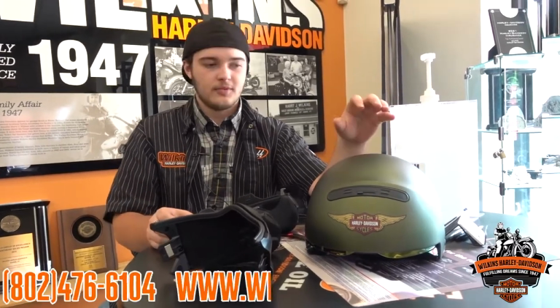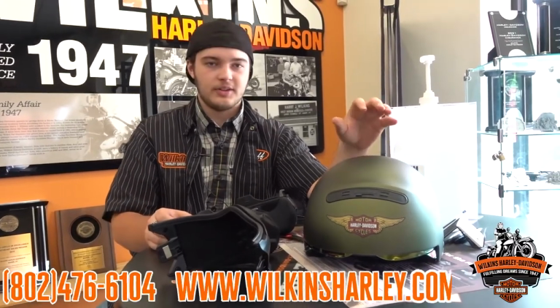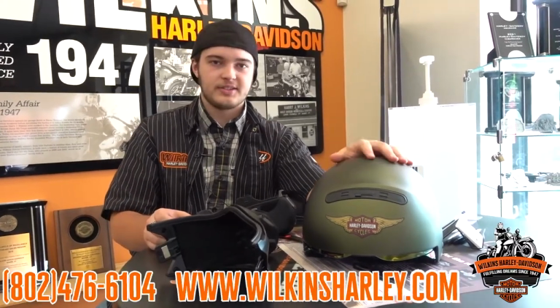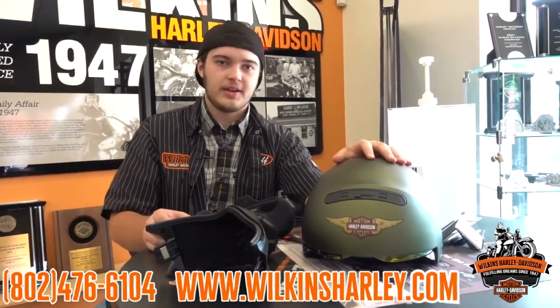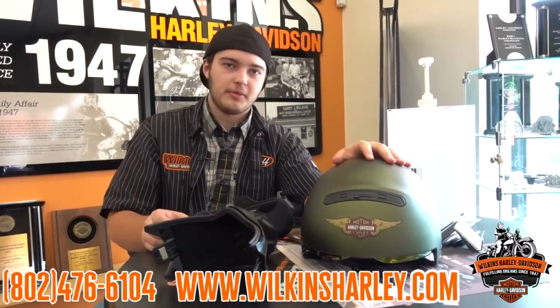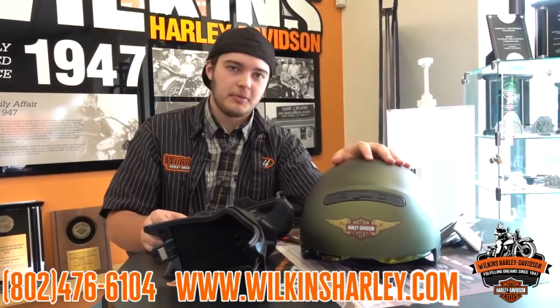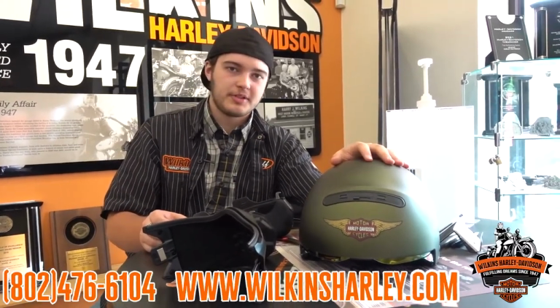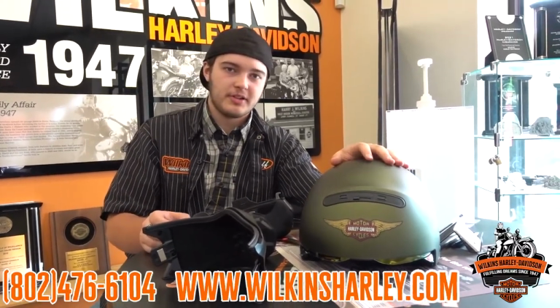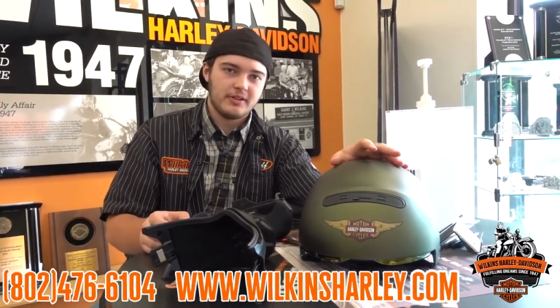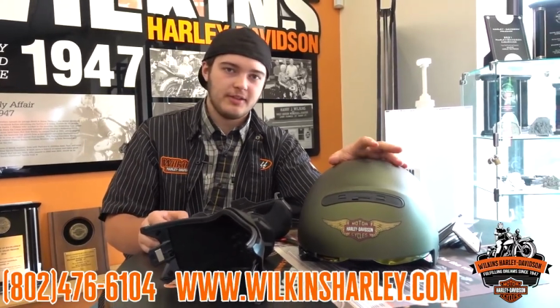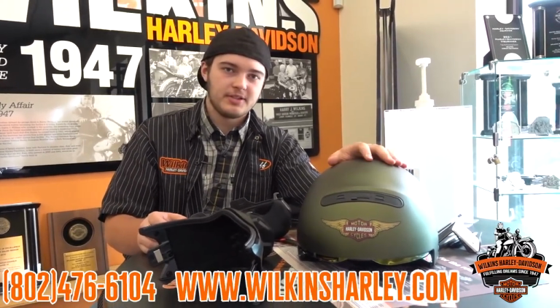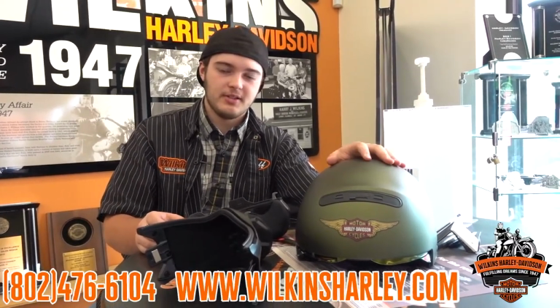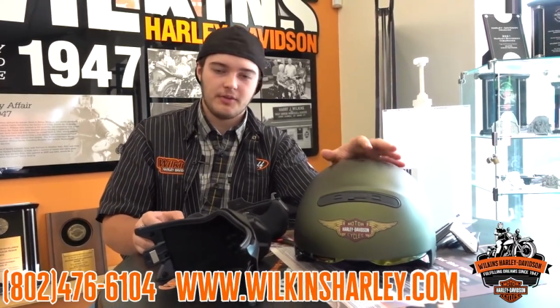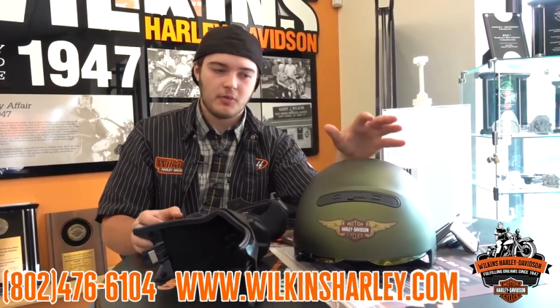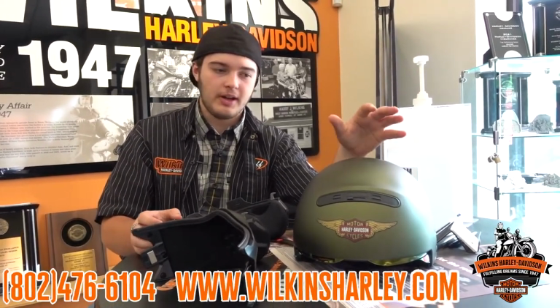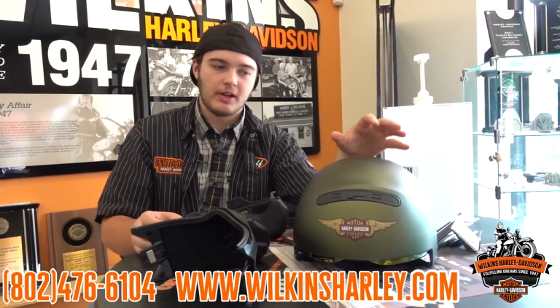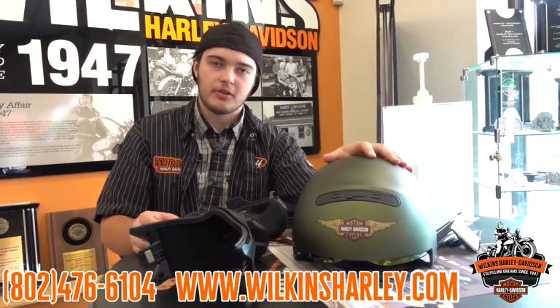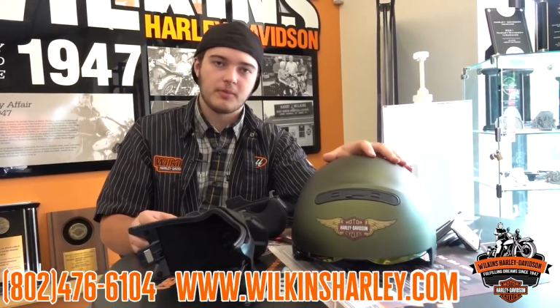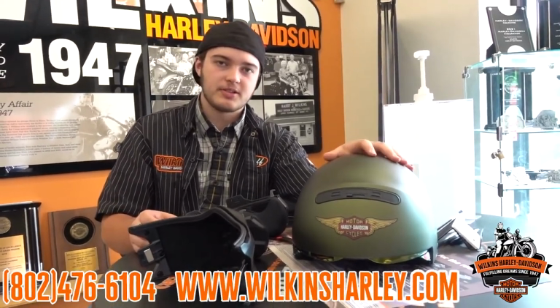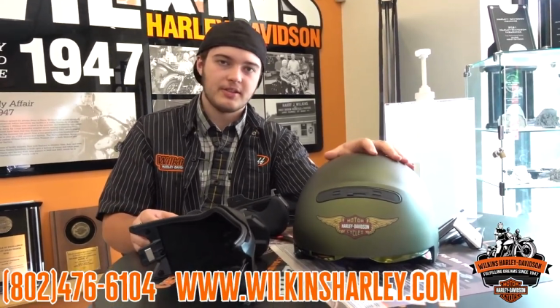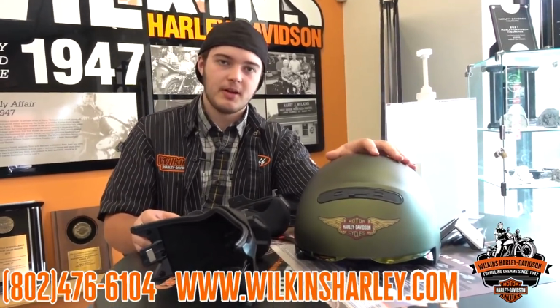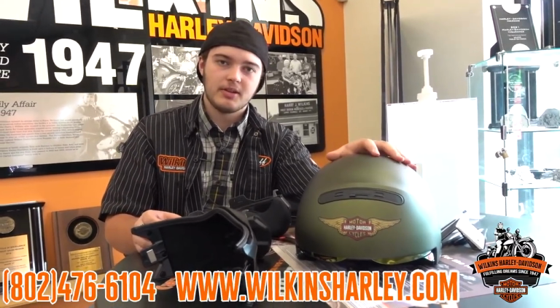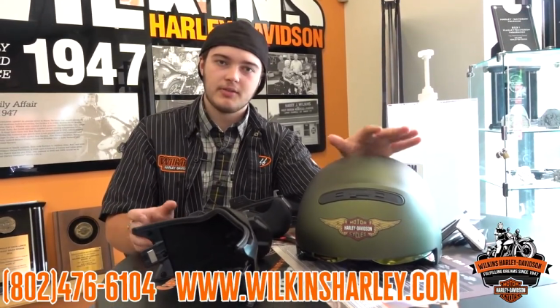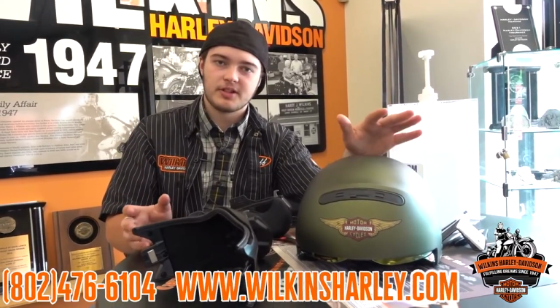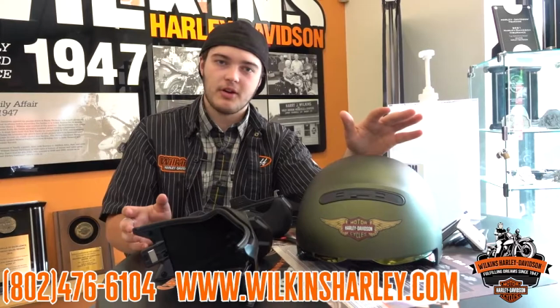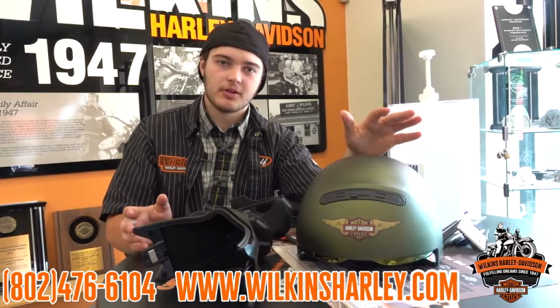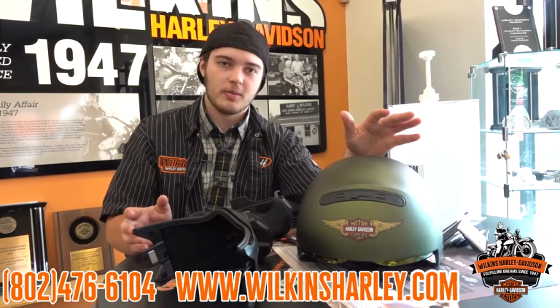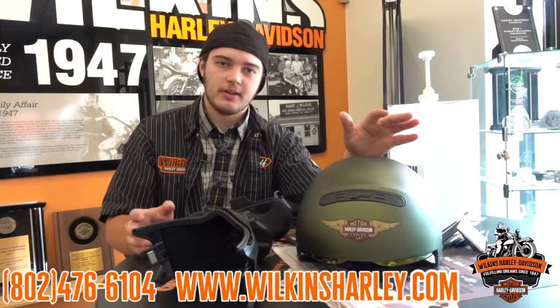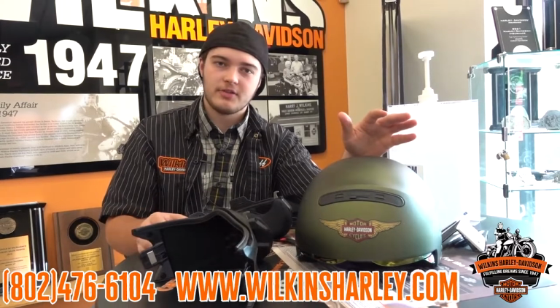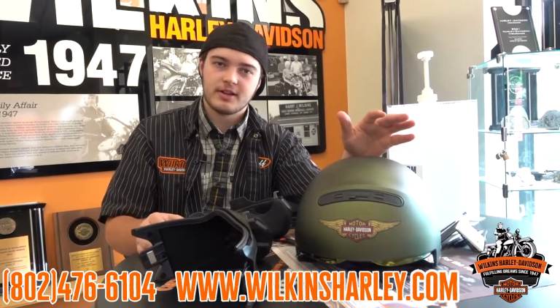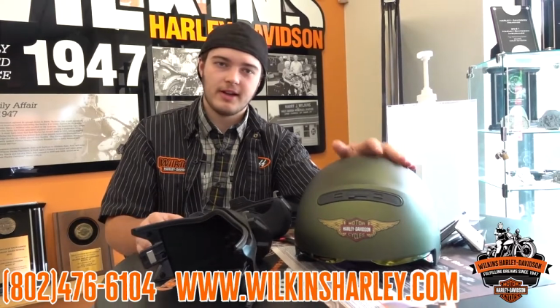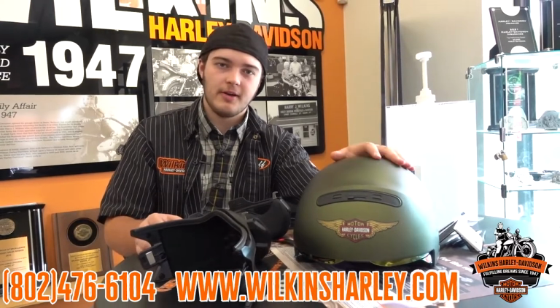This is Devin with Wilkins Harley-Davidson. If you want any other information on the helmet, give us a call or come on down and check it out.